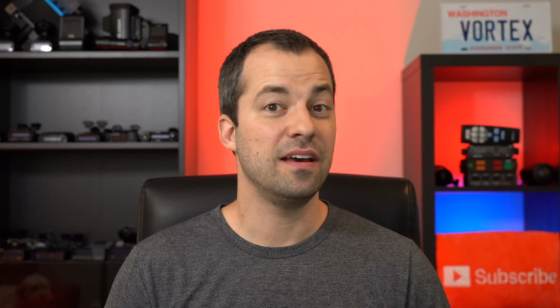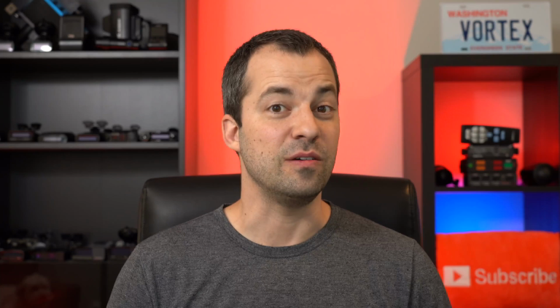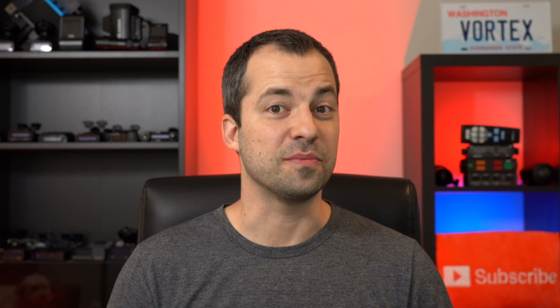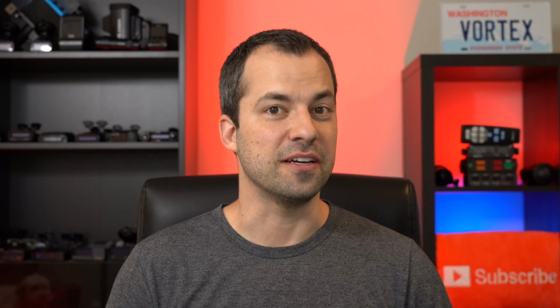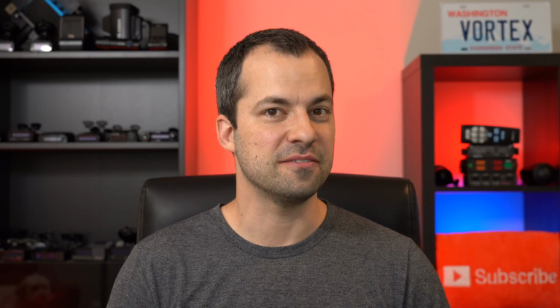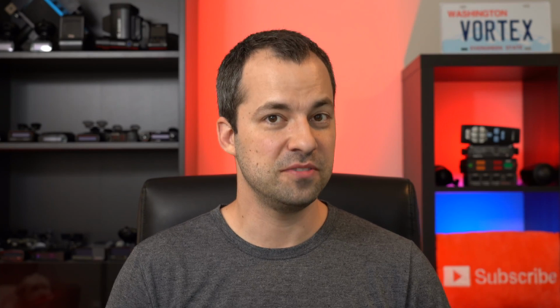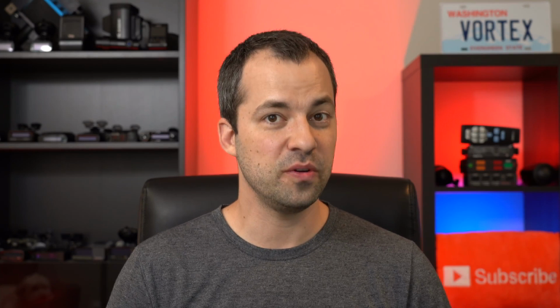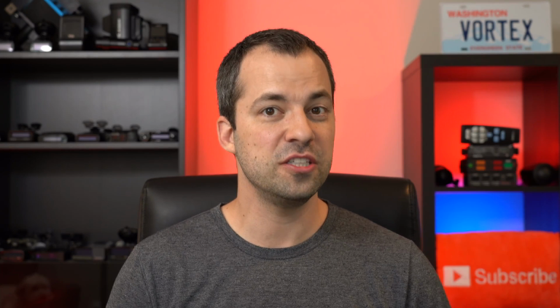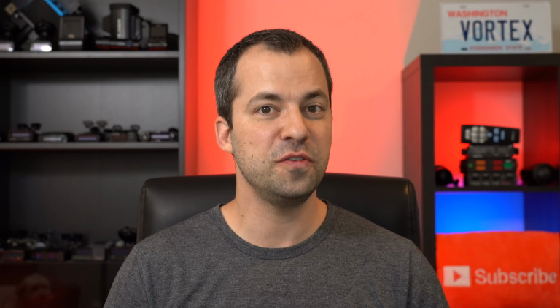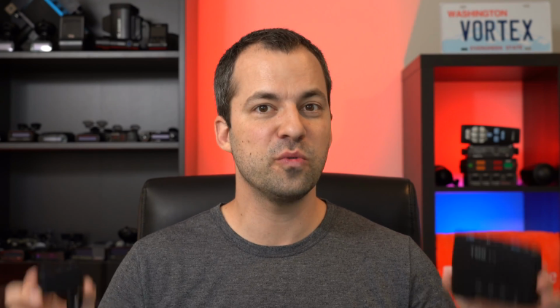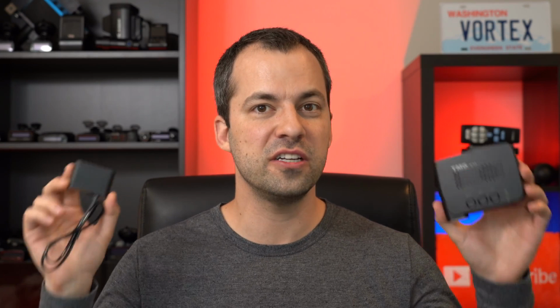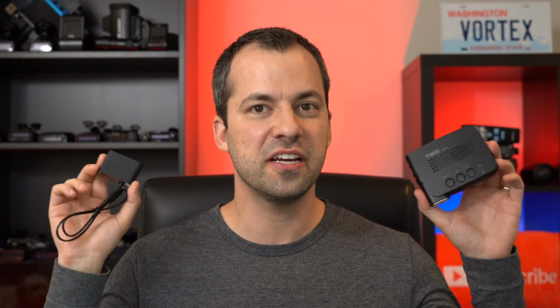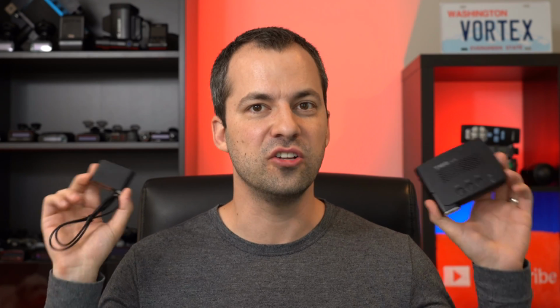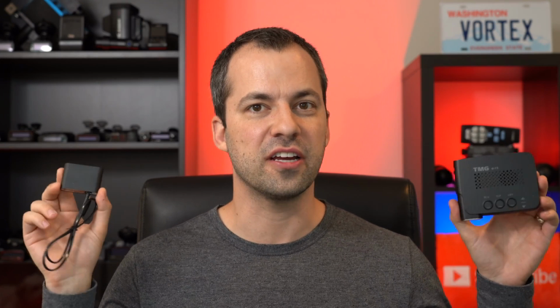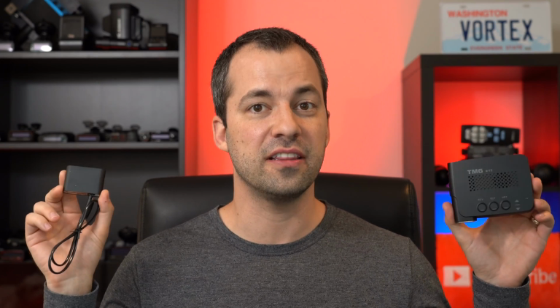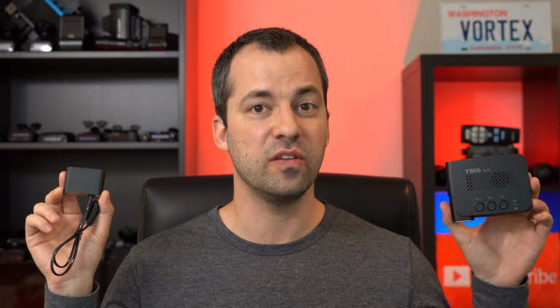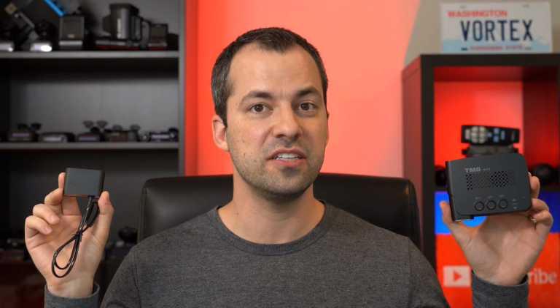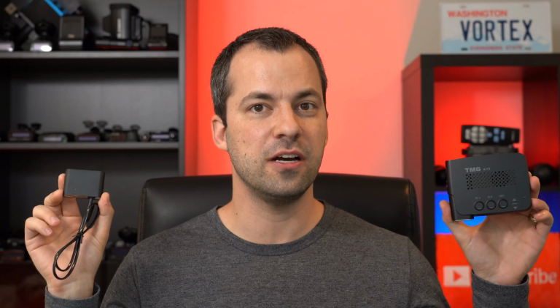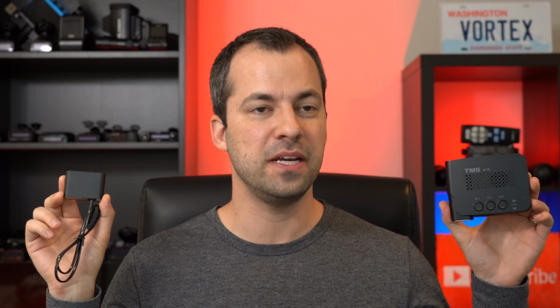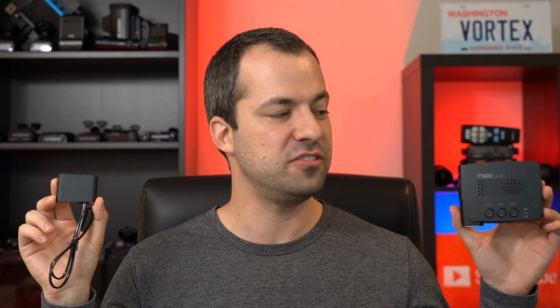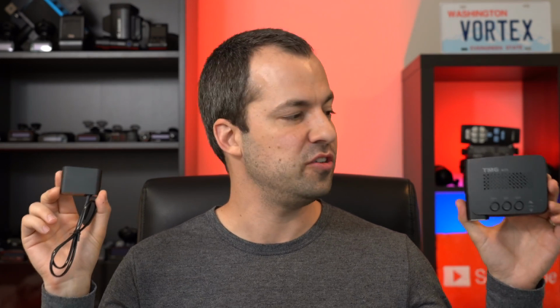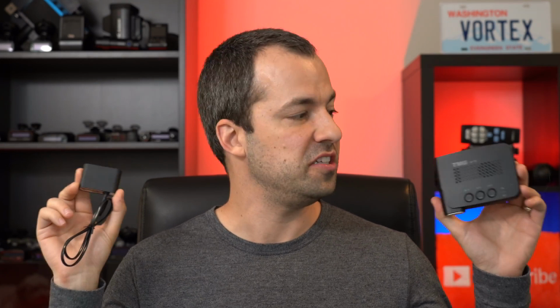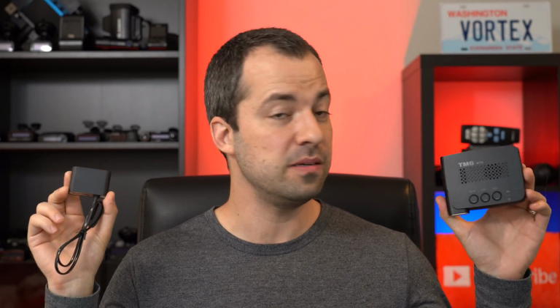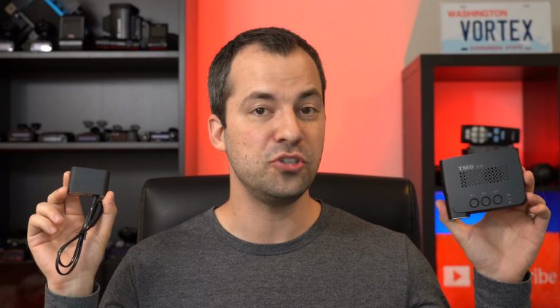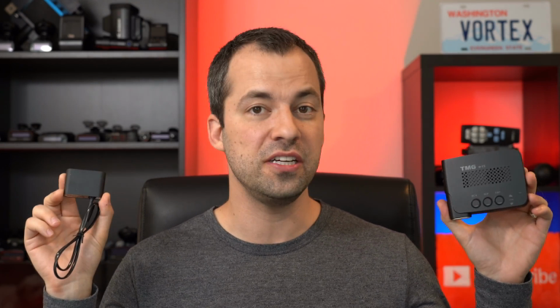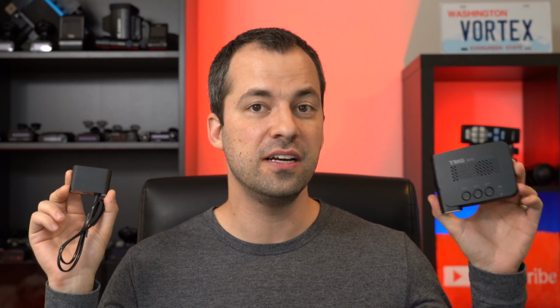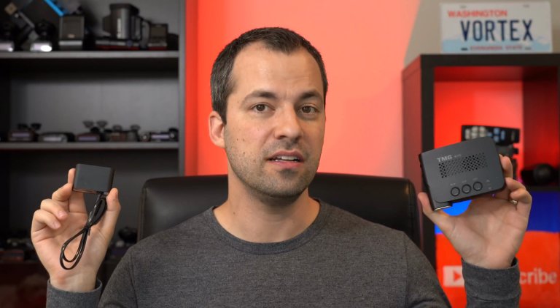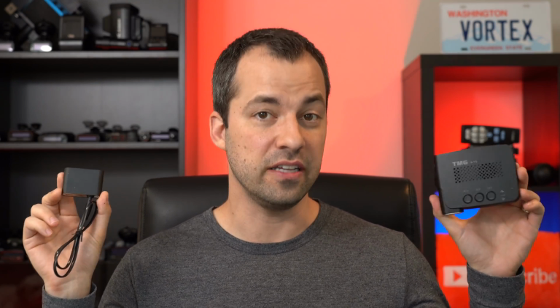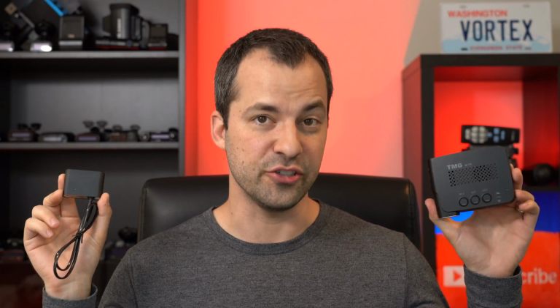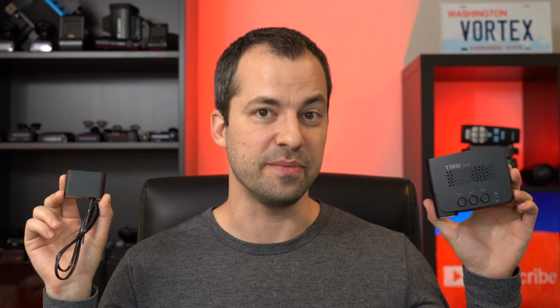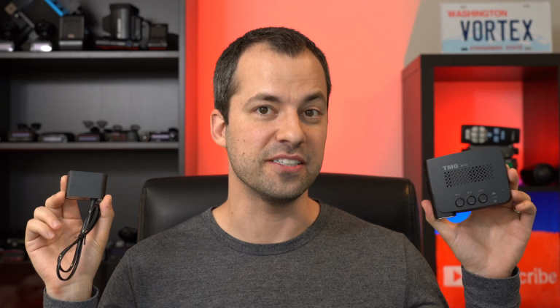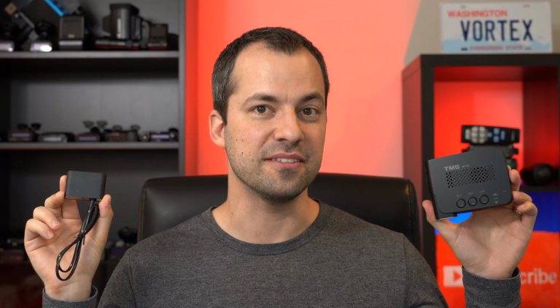Hey, what's up guys? So in this video, we're going to take a look at the latest updates to the TMG laser jamming system.